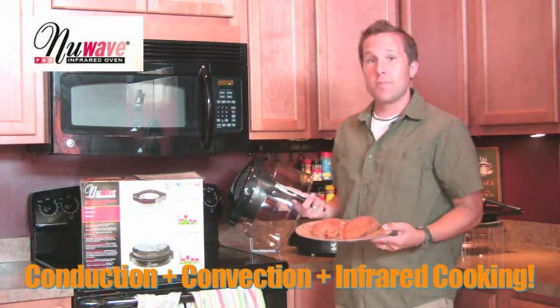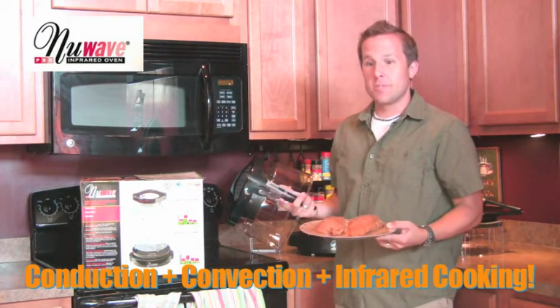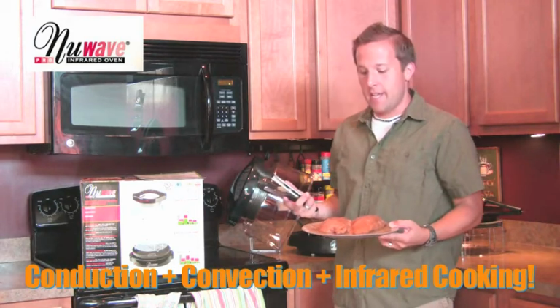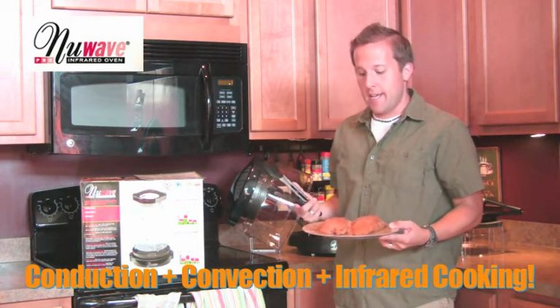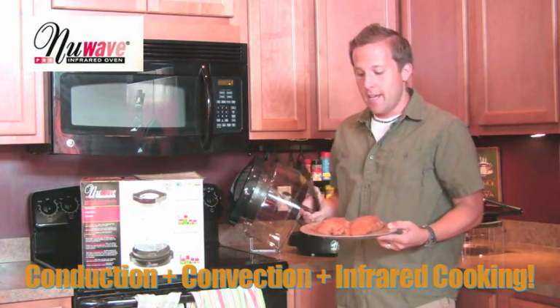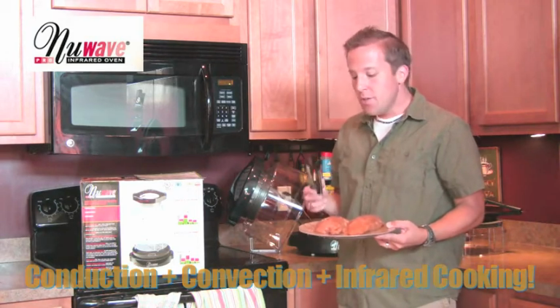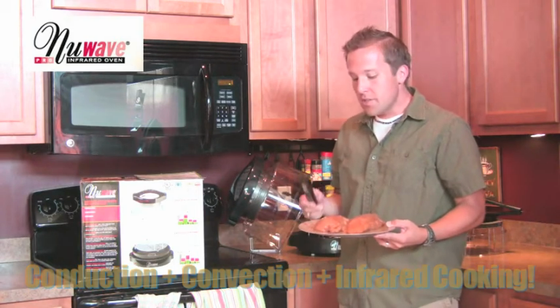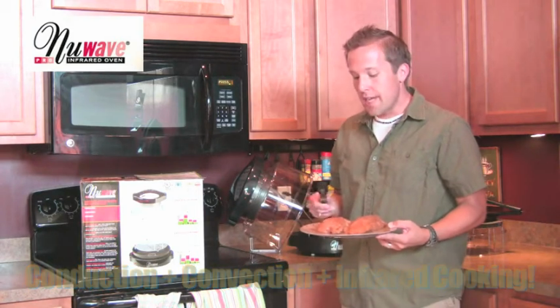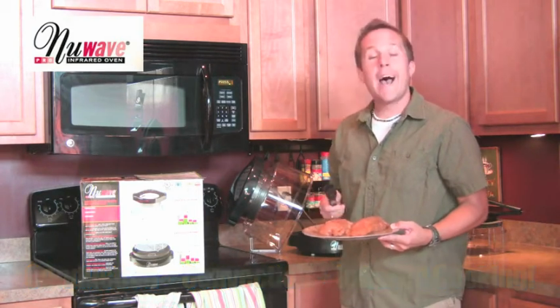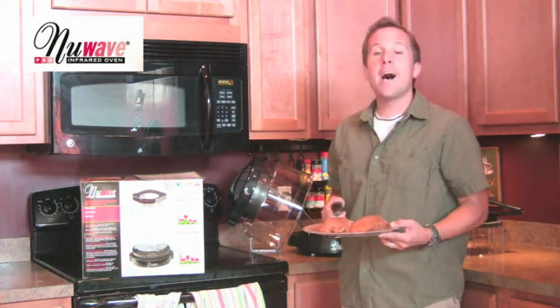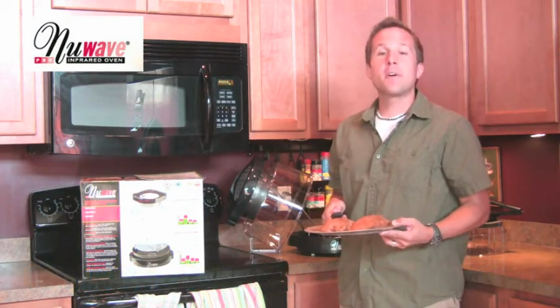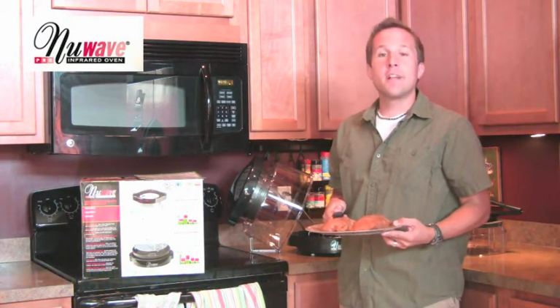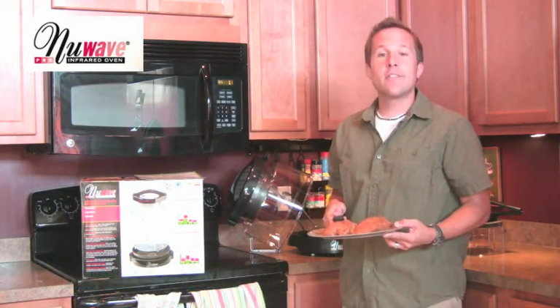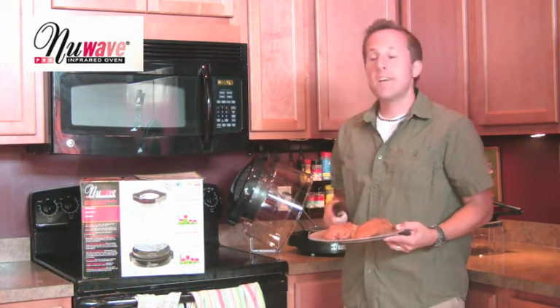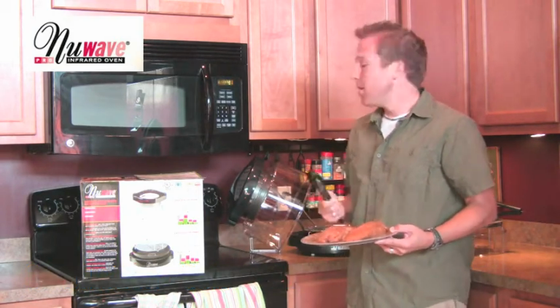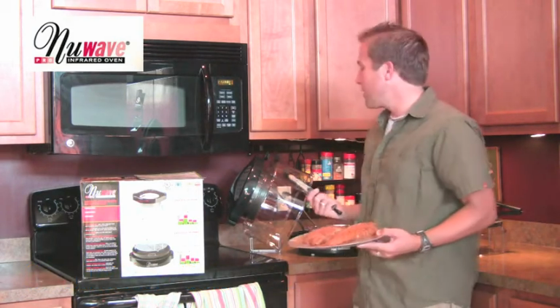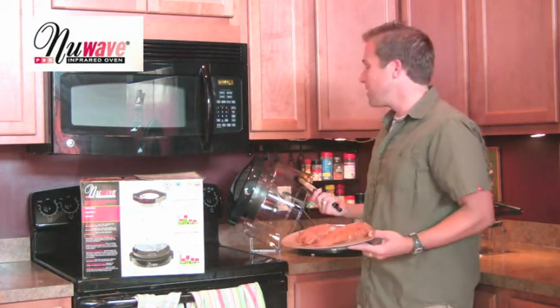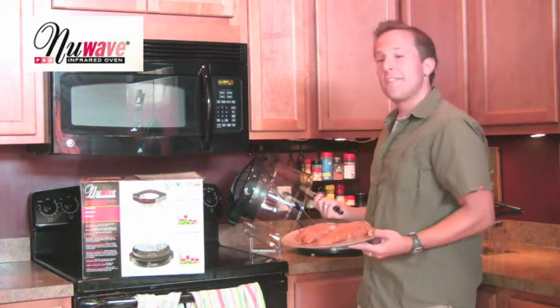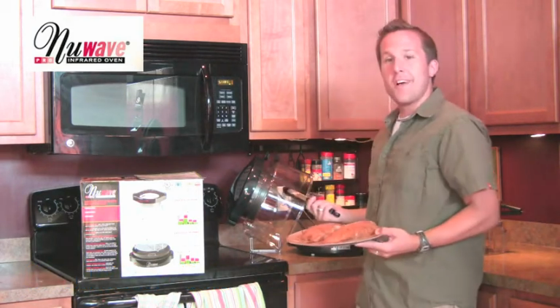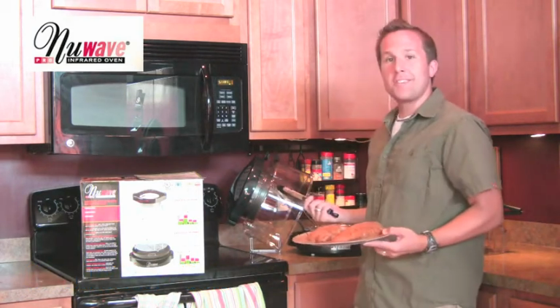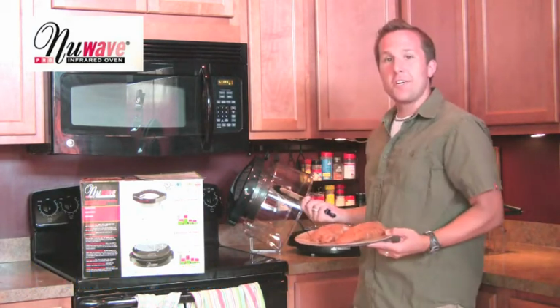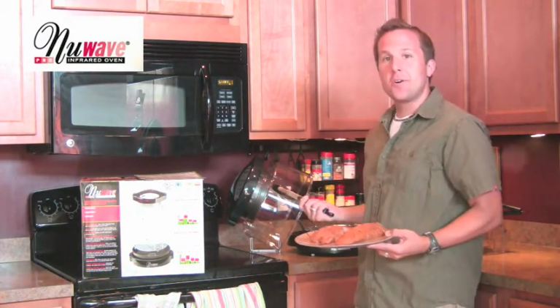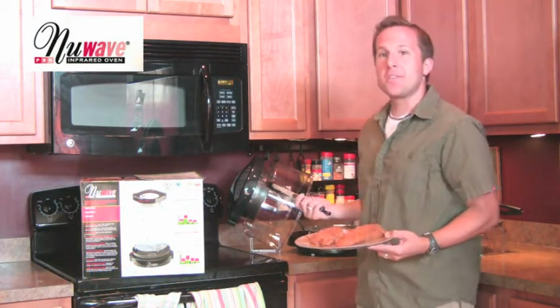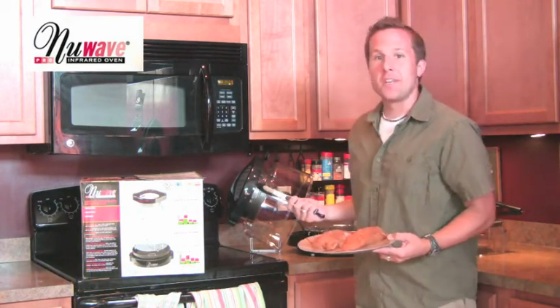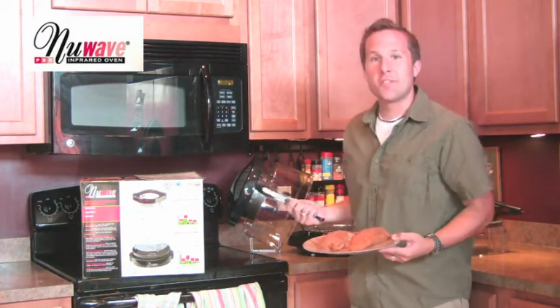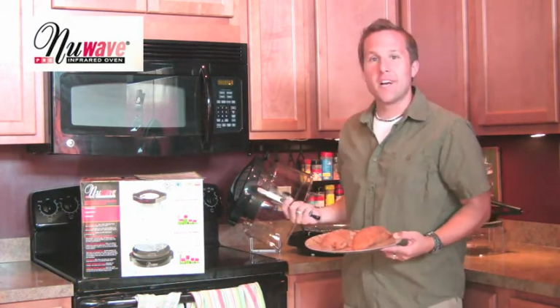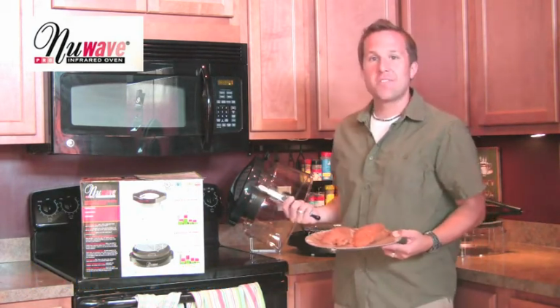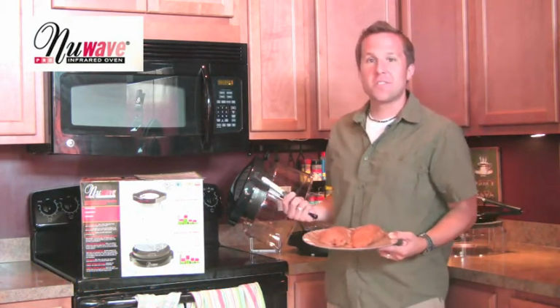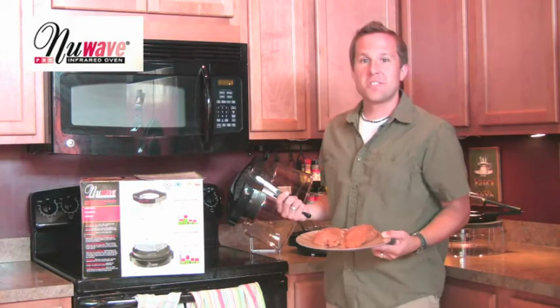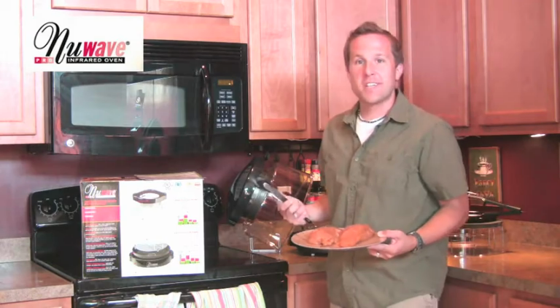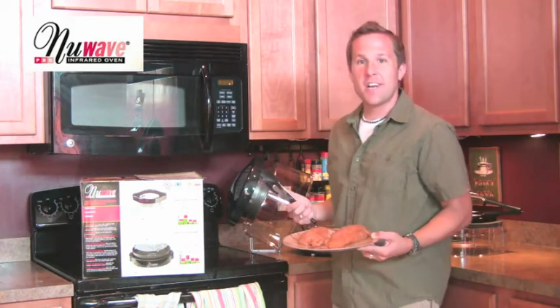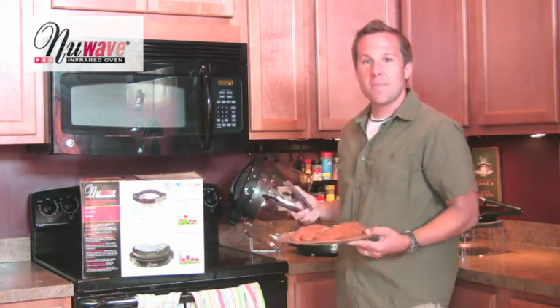It's supposed to take usually an hour in the oven. We're going to see how fast it can go in this infrared oven, so let's check this out.